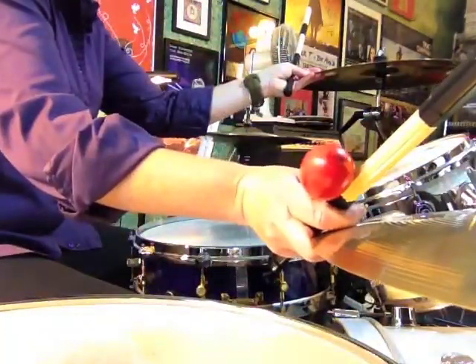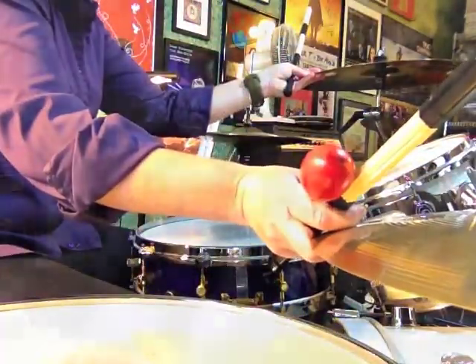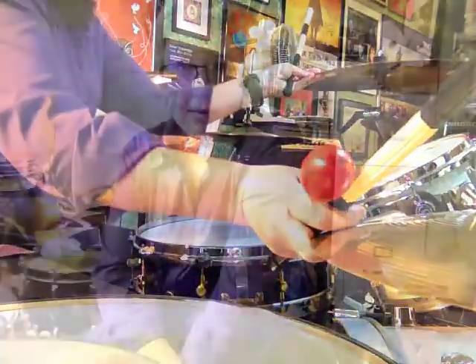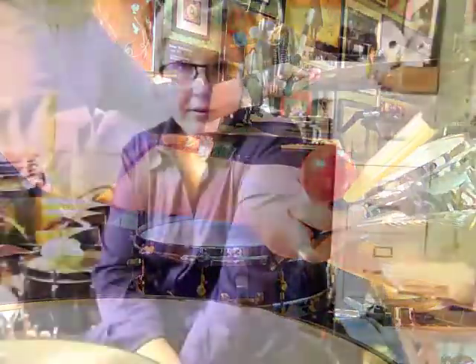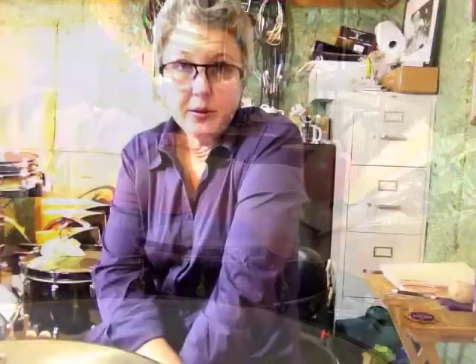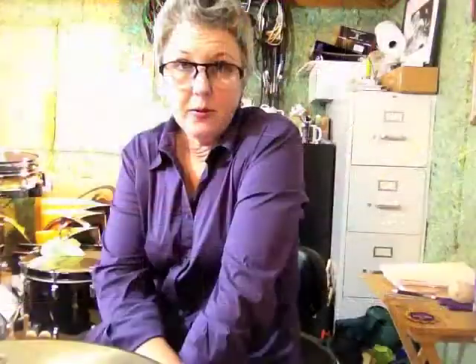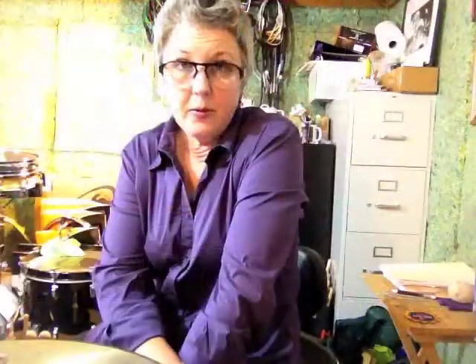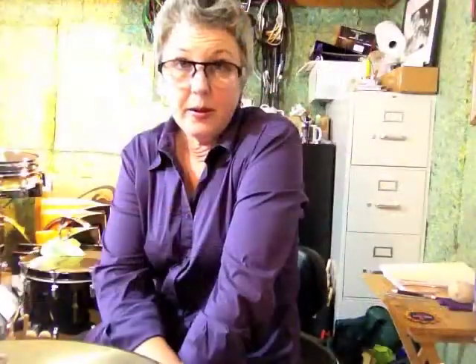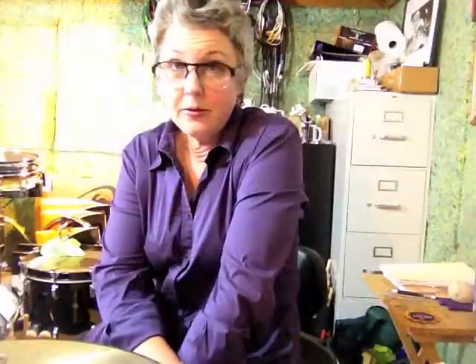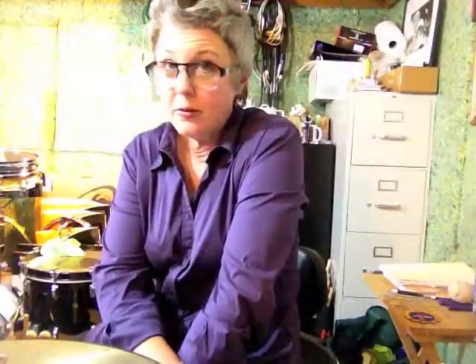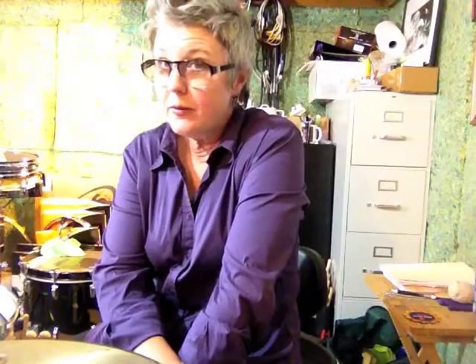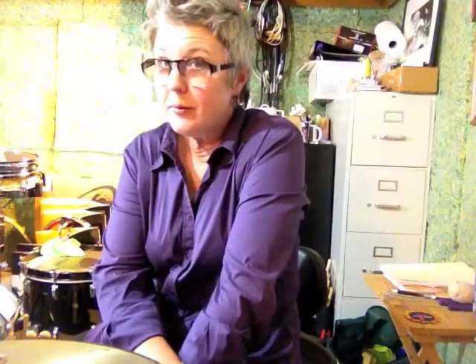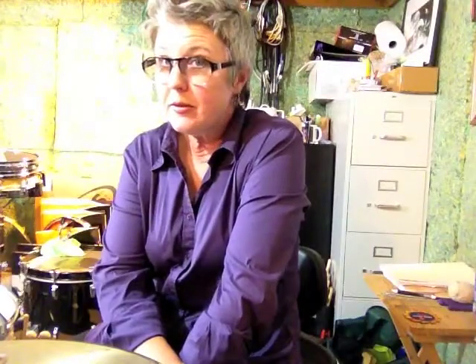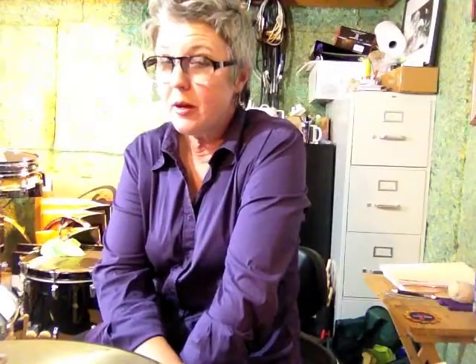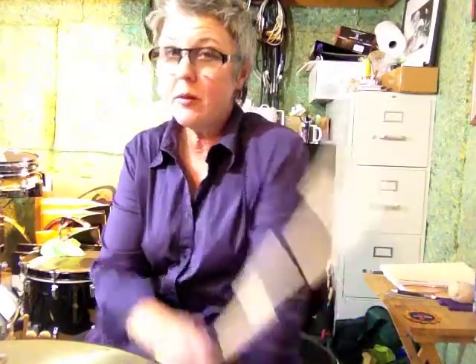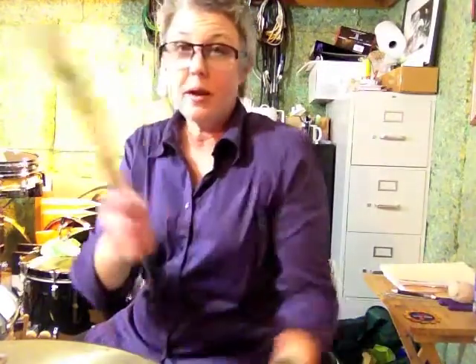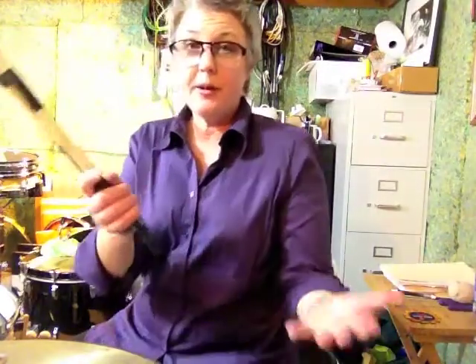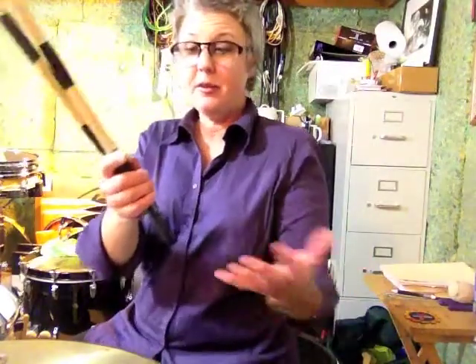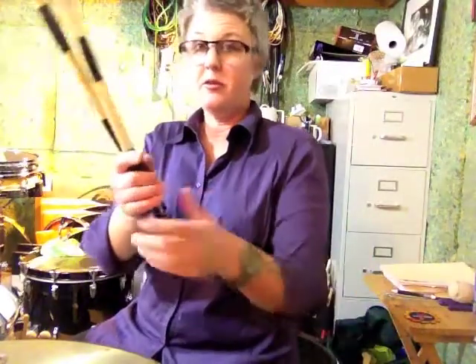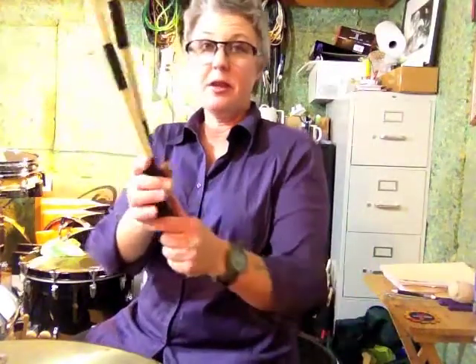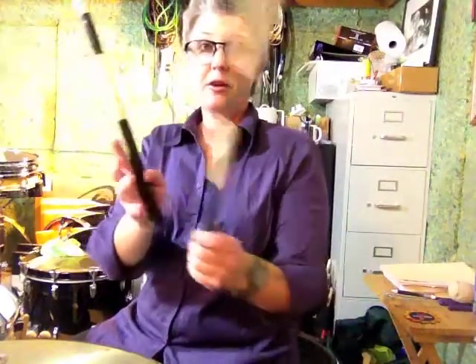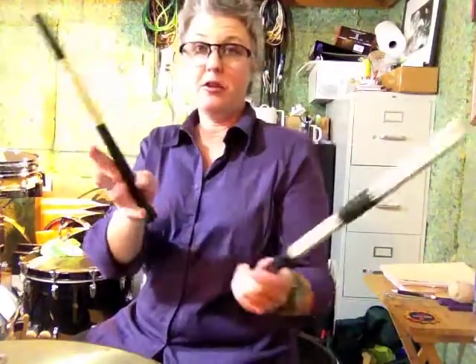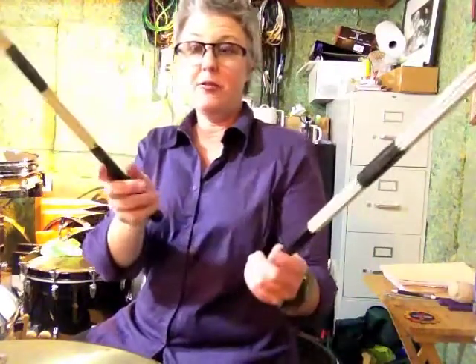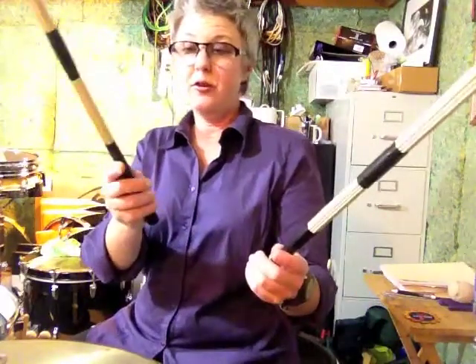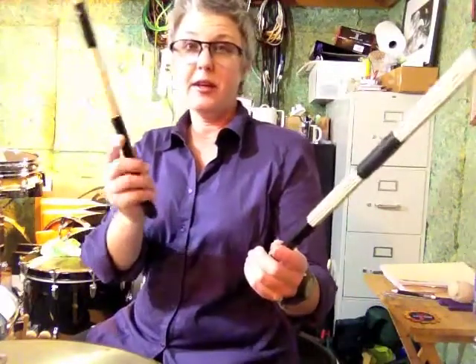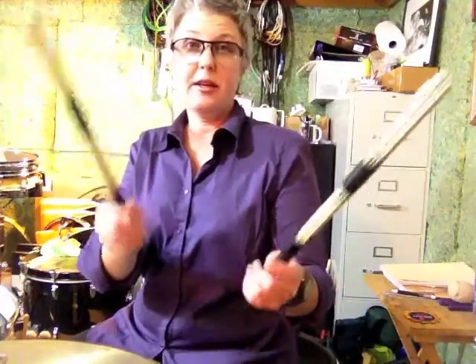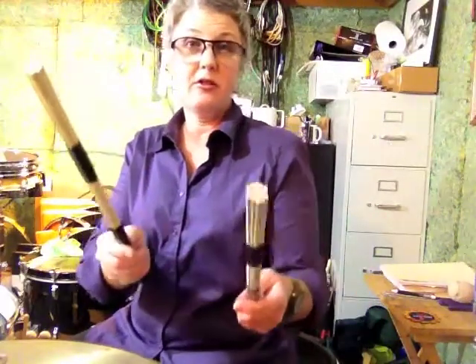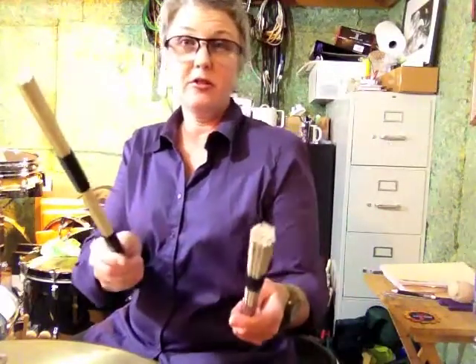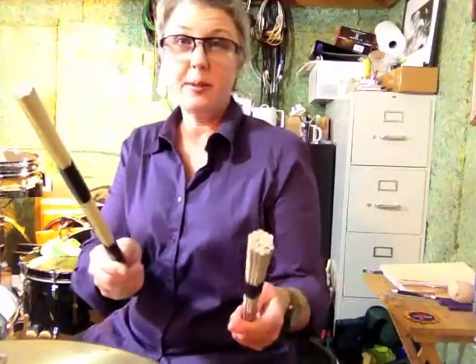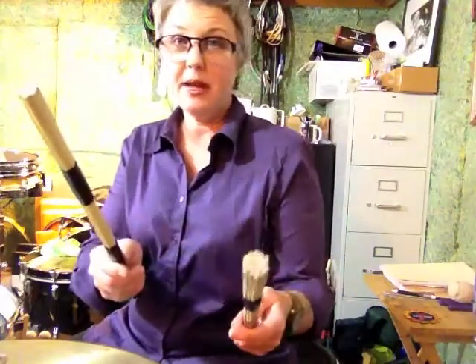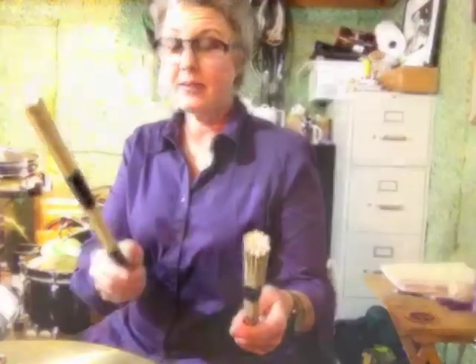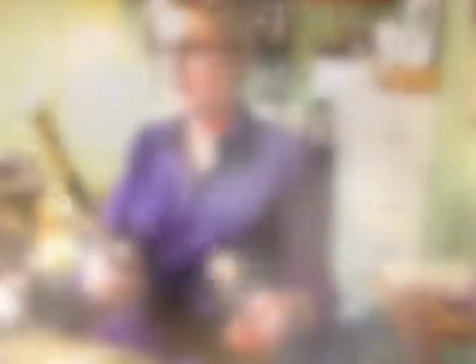All right, so here's the groove a little bit slower. I'm going to ditch the shaker for a second and just use my blastix.